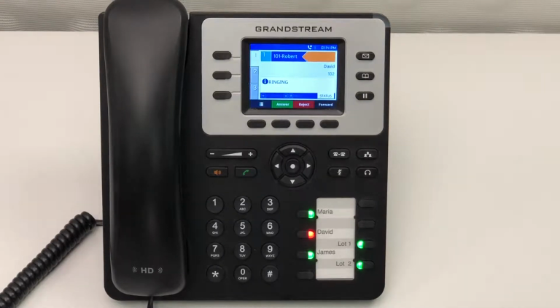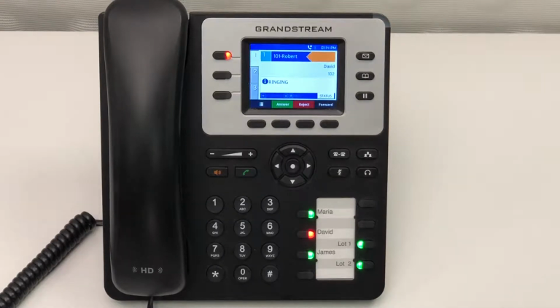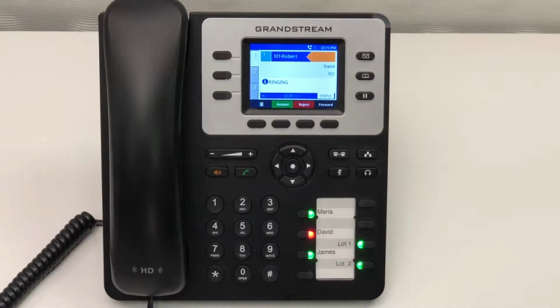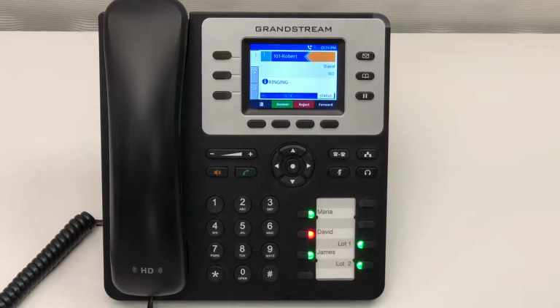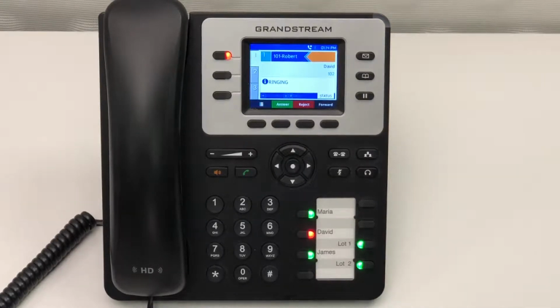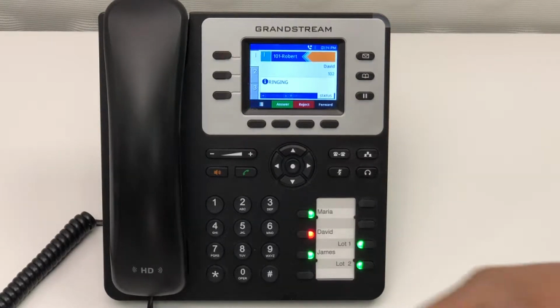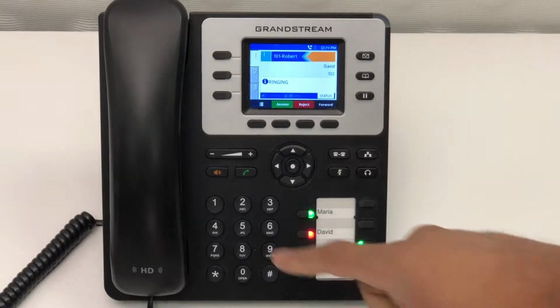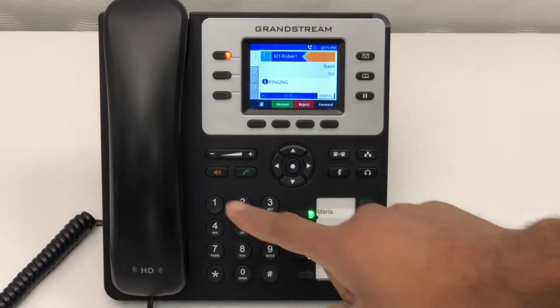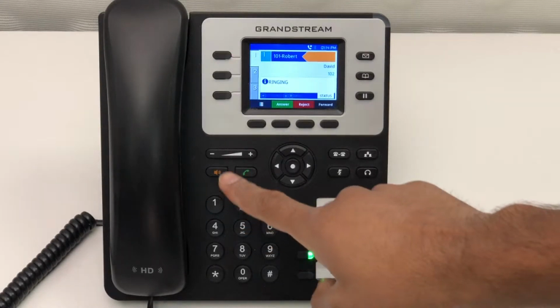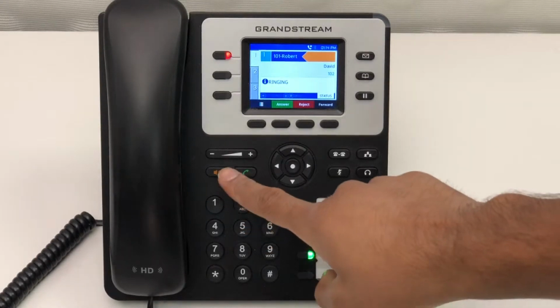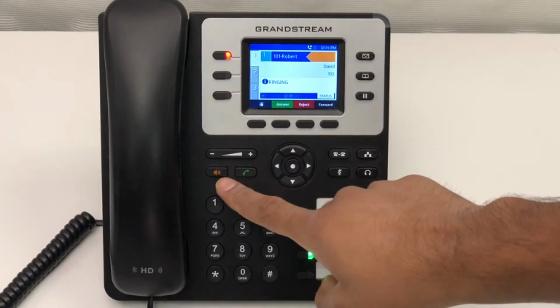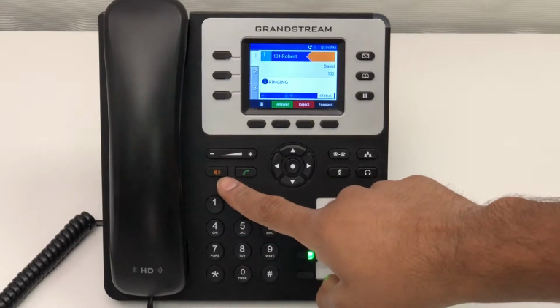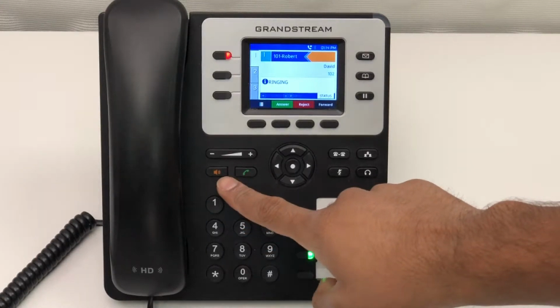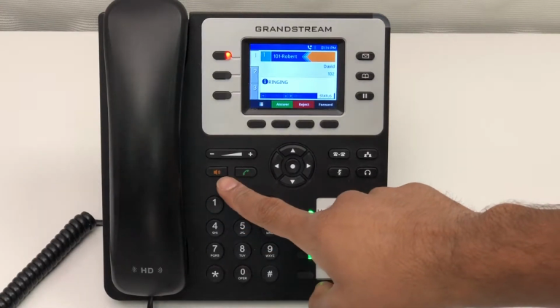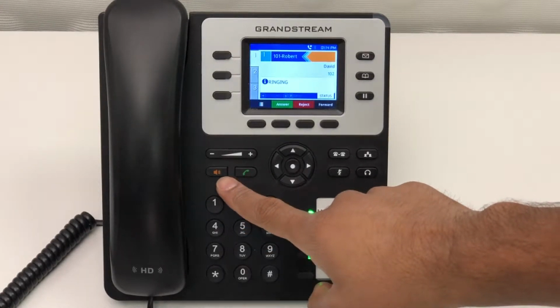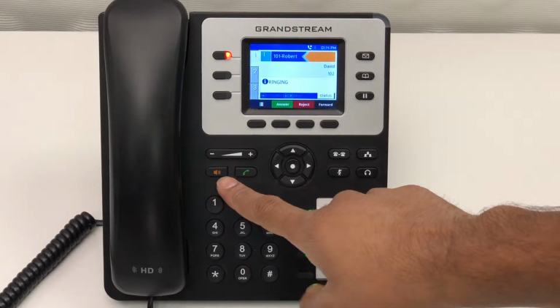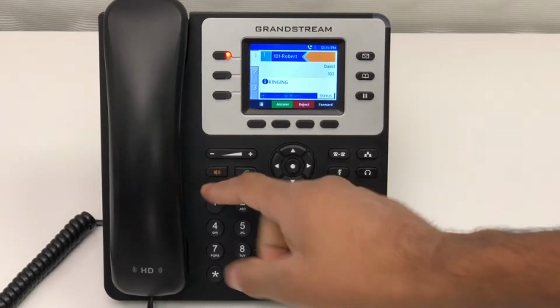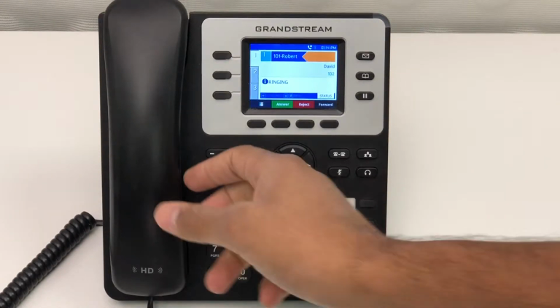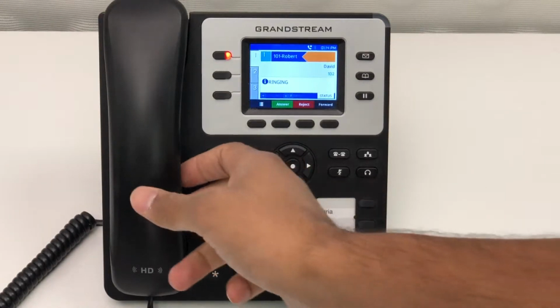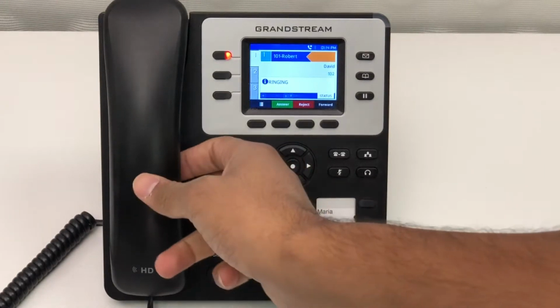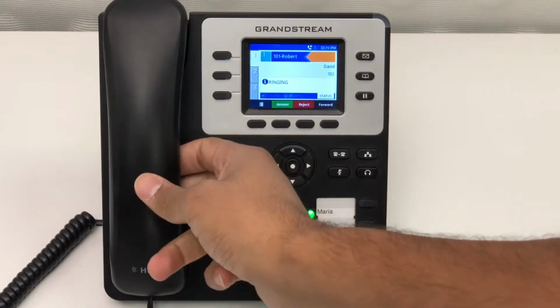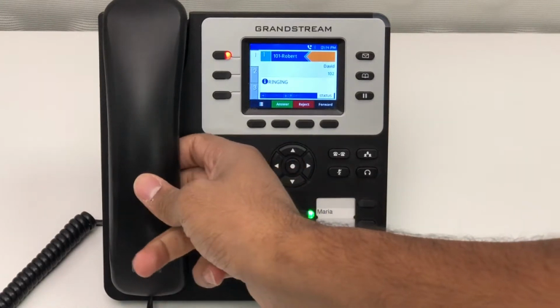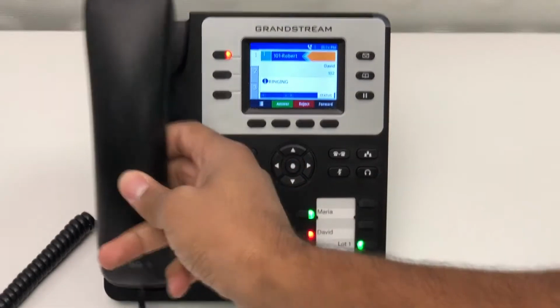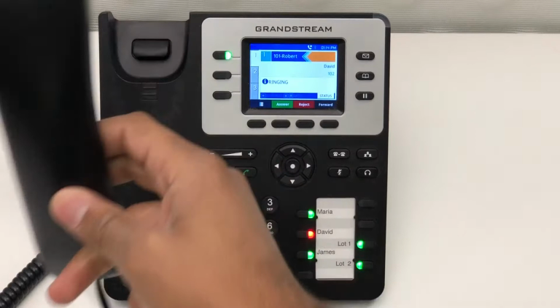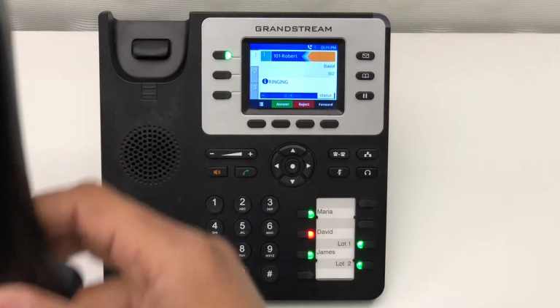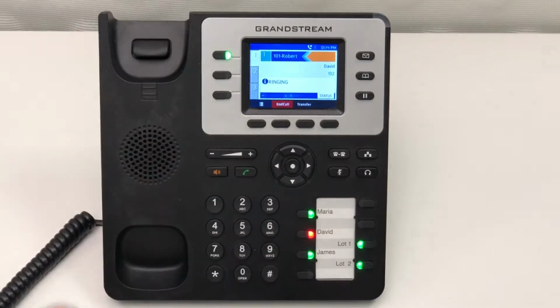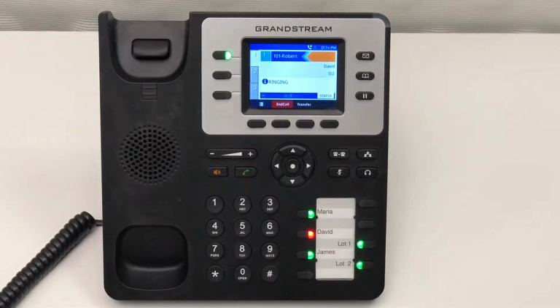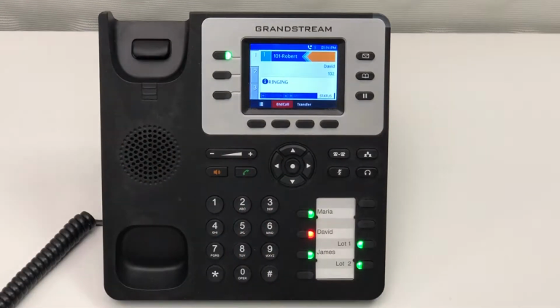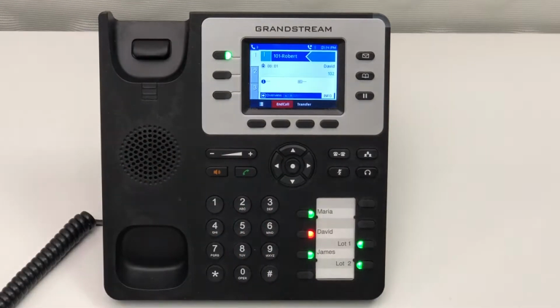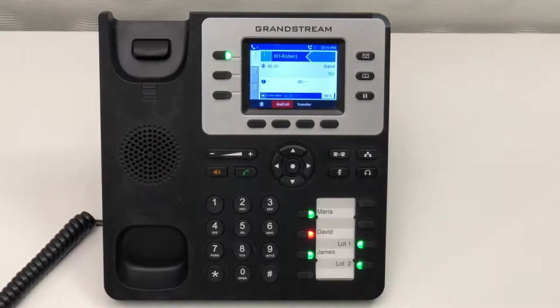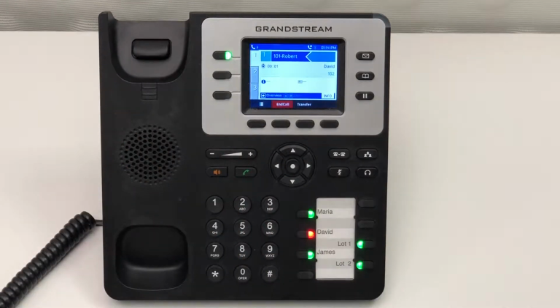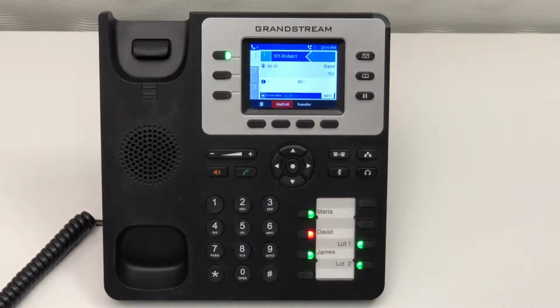To answer a call, you can either press the speaker button or pick up the hand receiver.